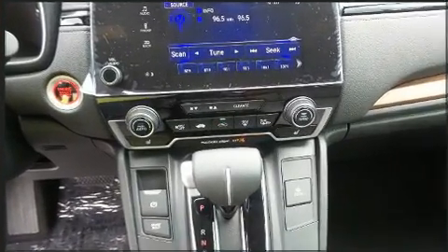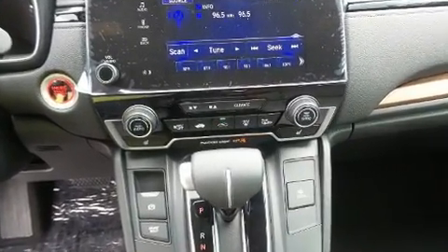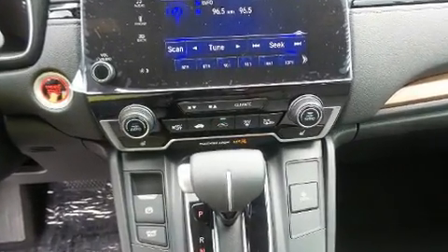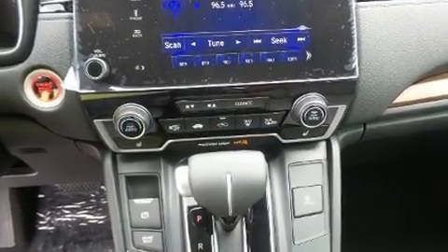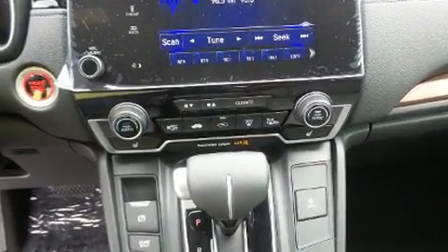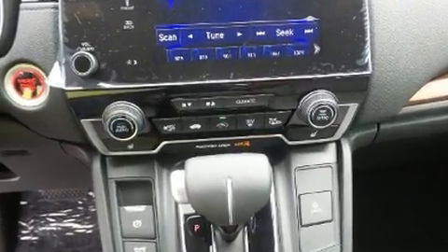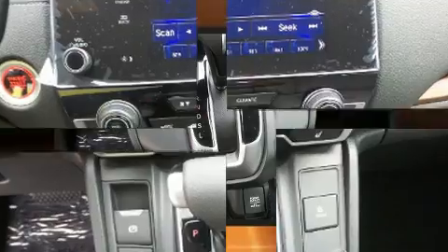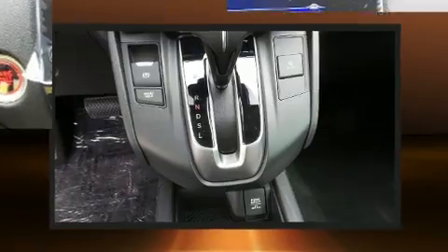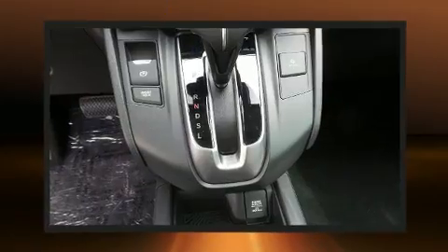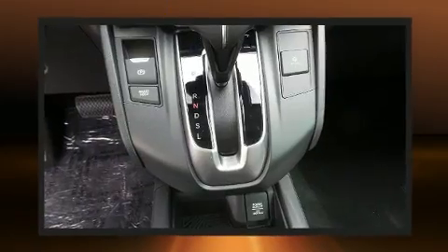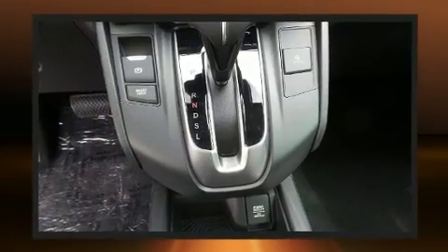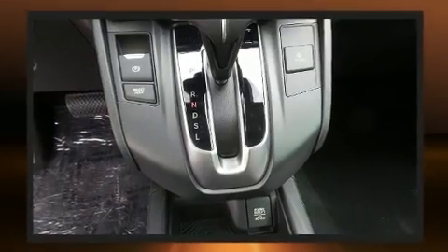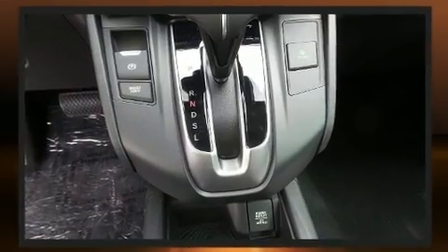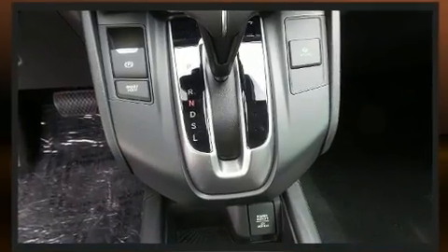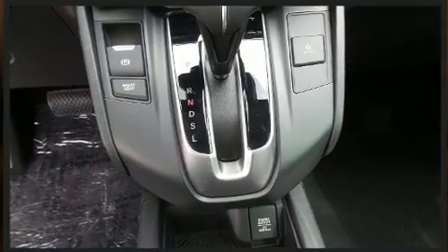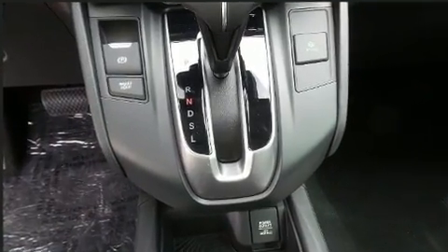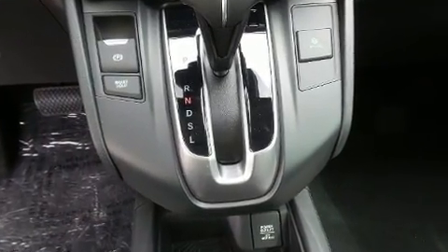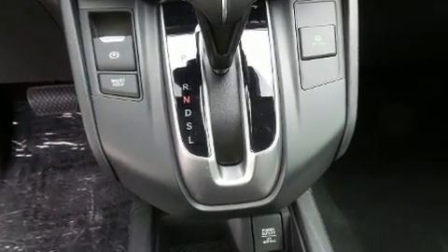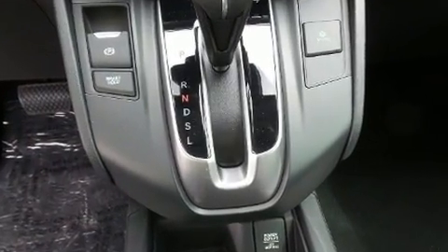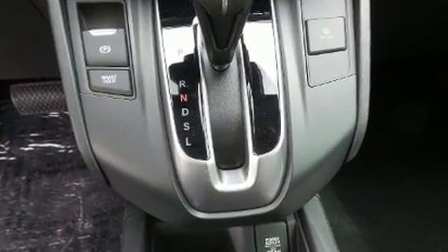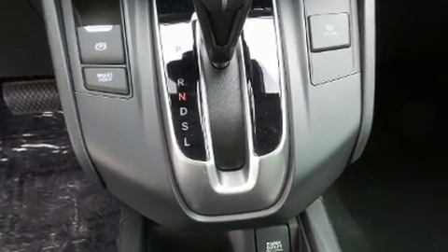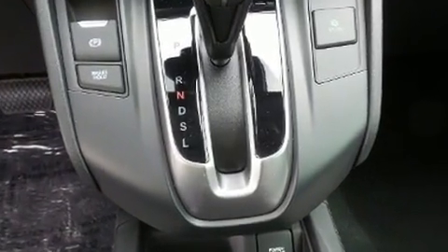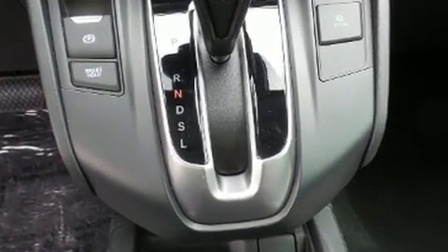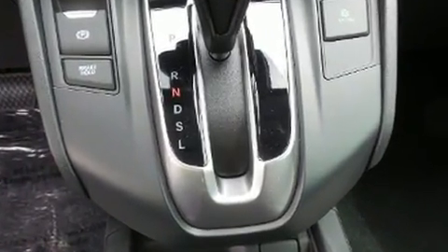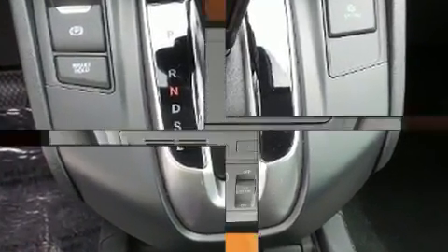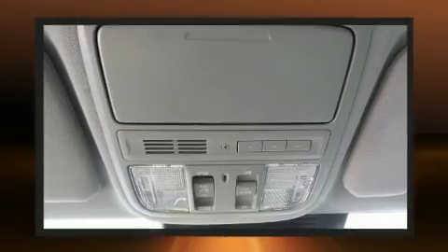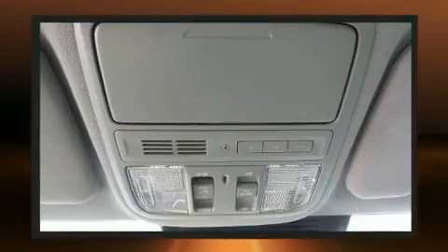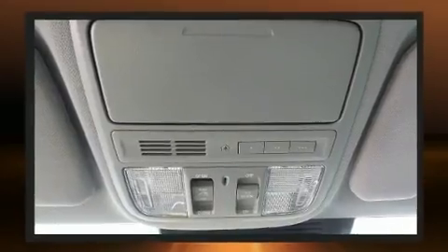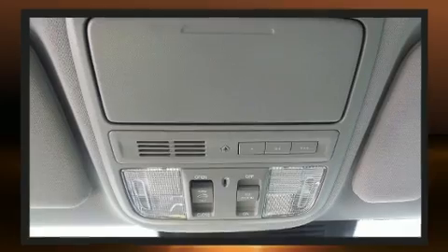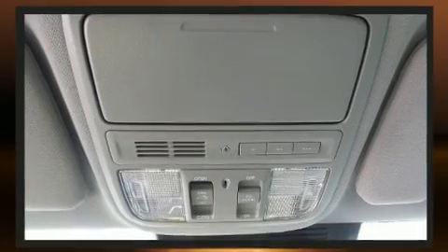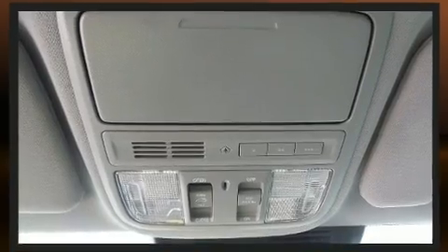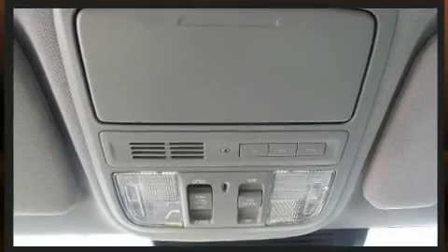Audio features include an AM-FM radio and eight speakers, enhancing the audio experience throughout the interior.